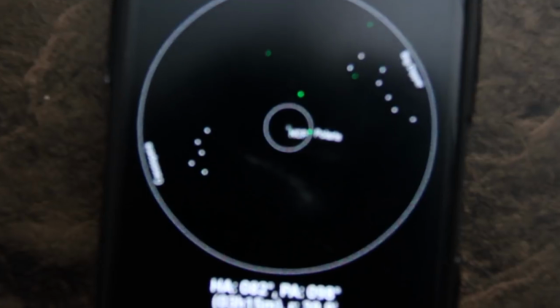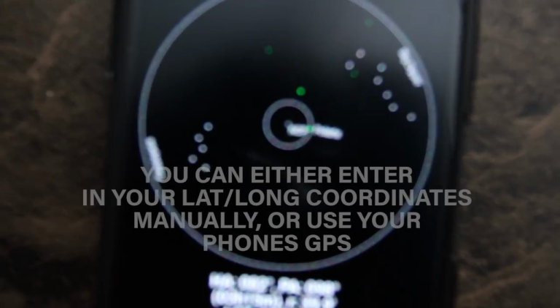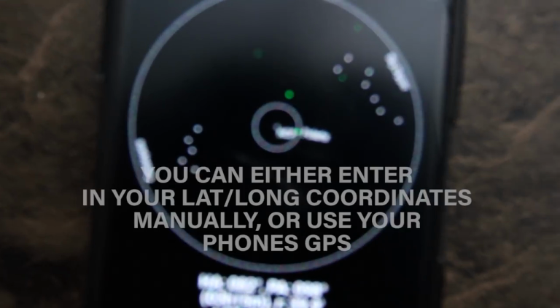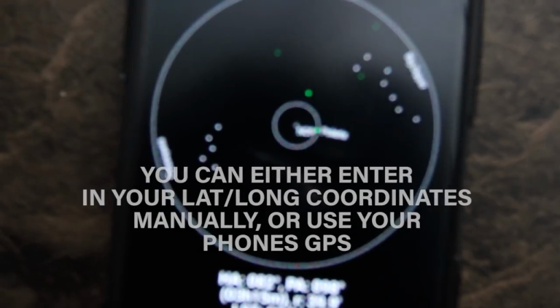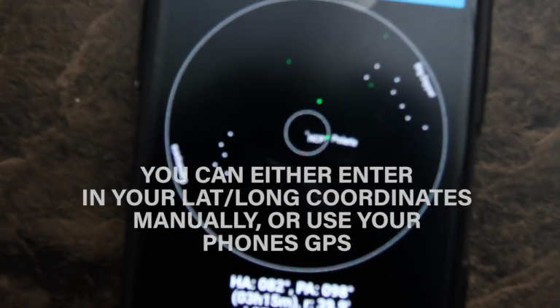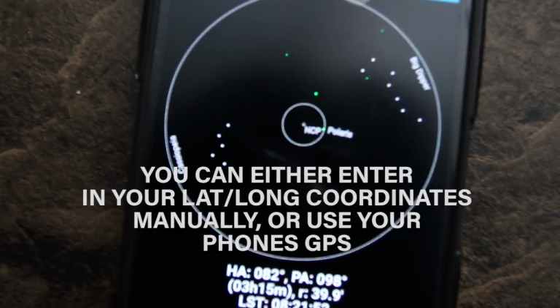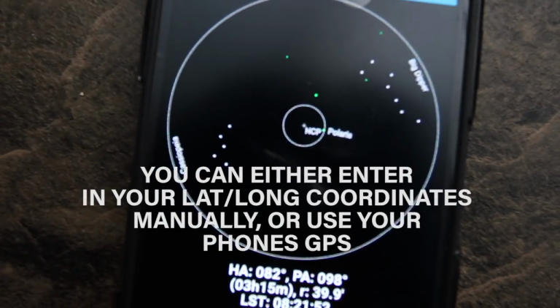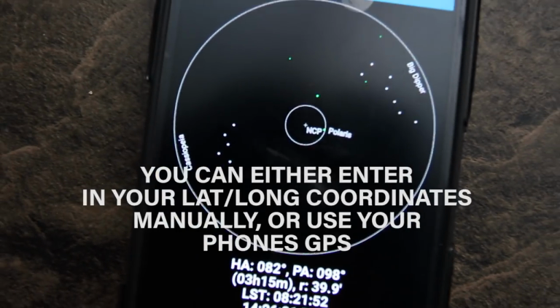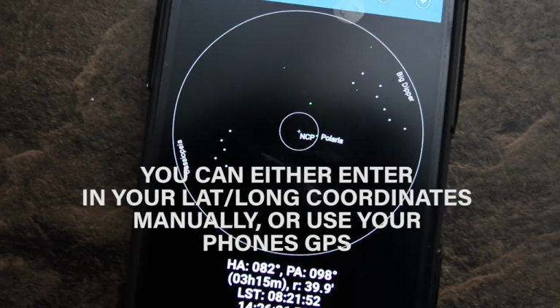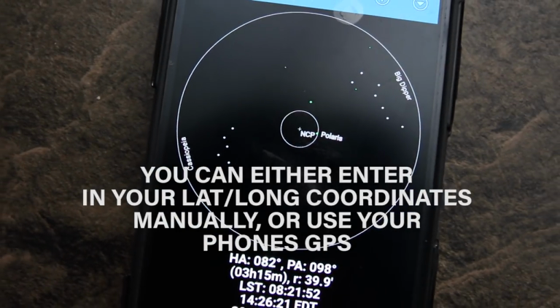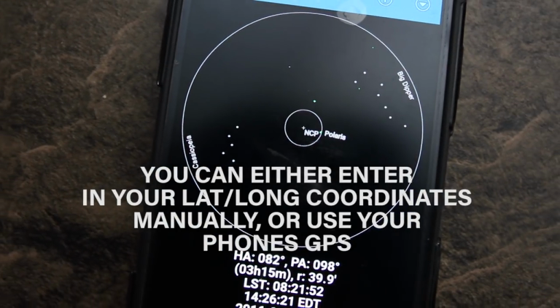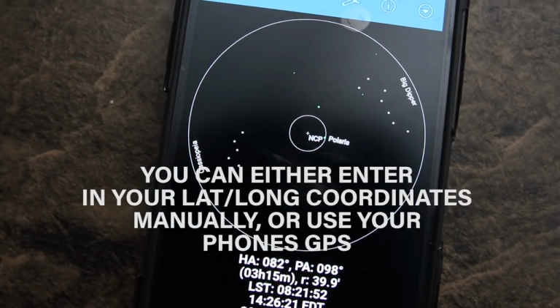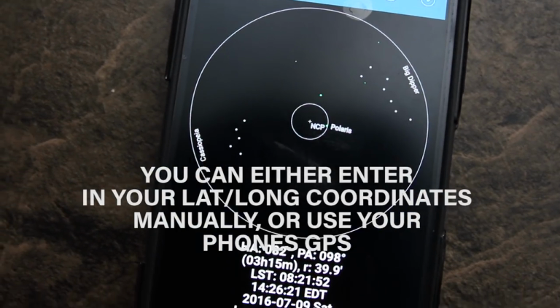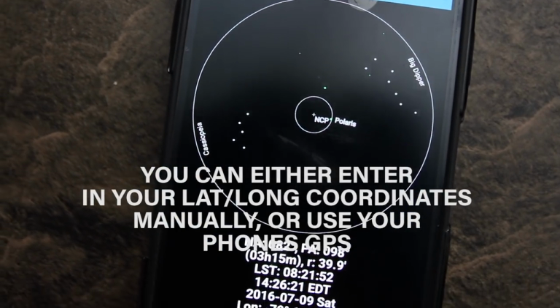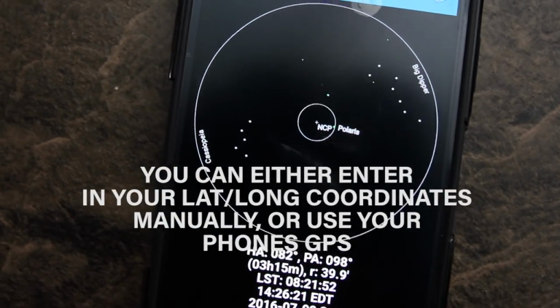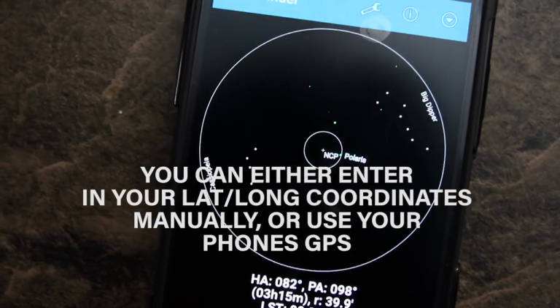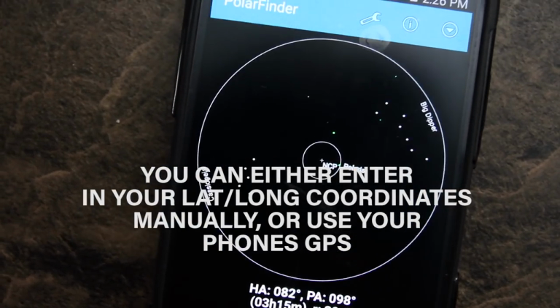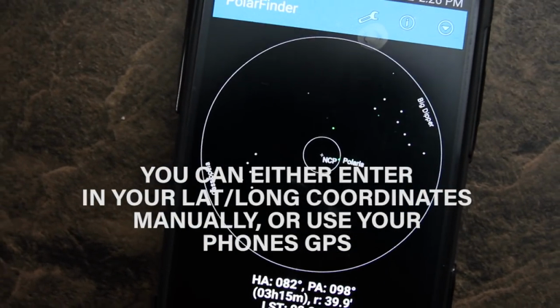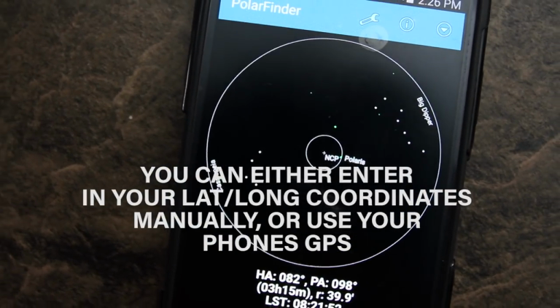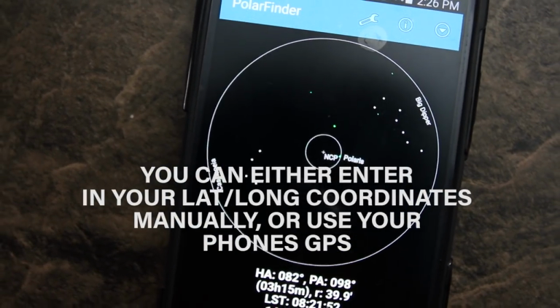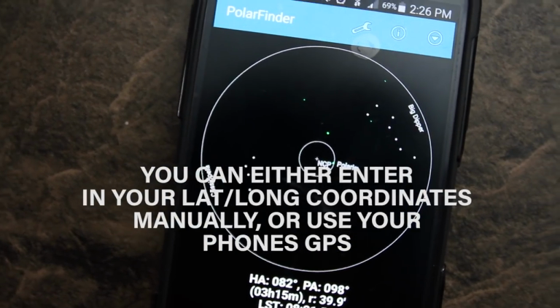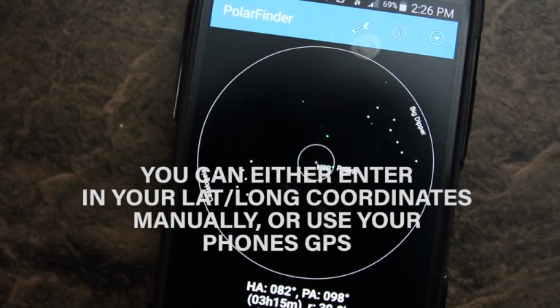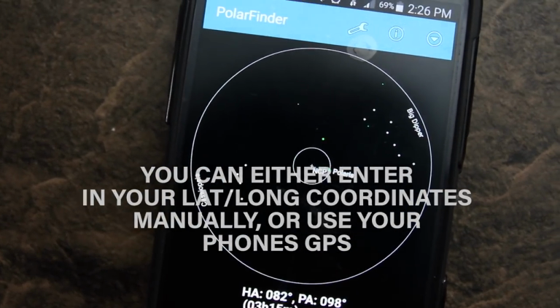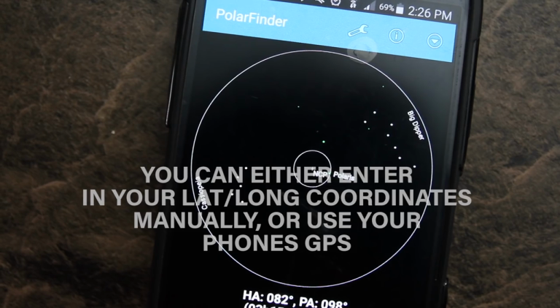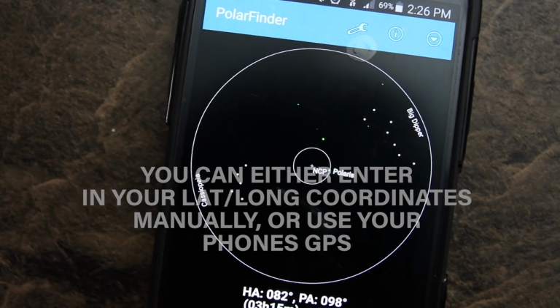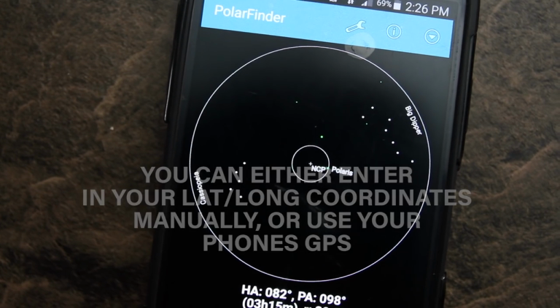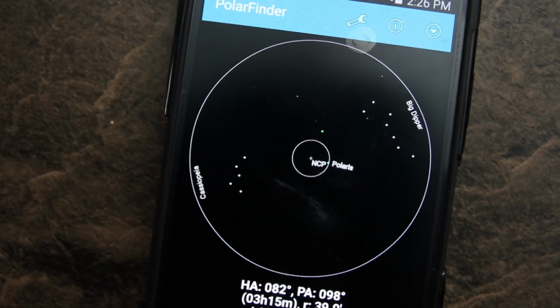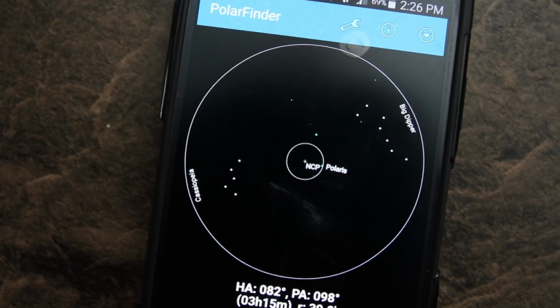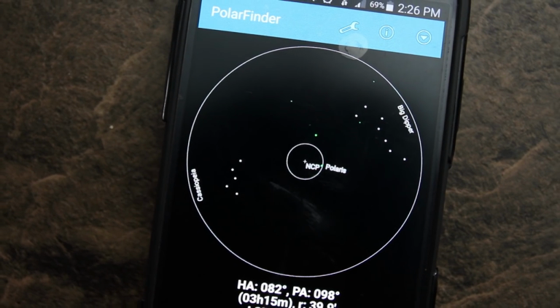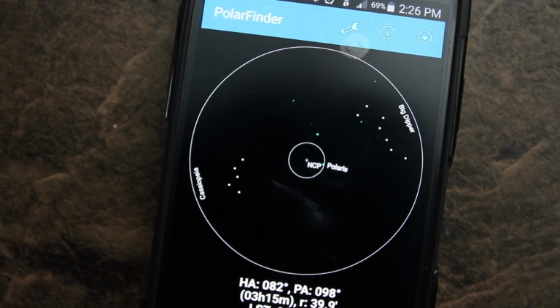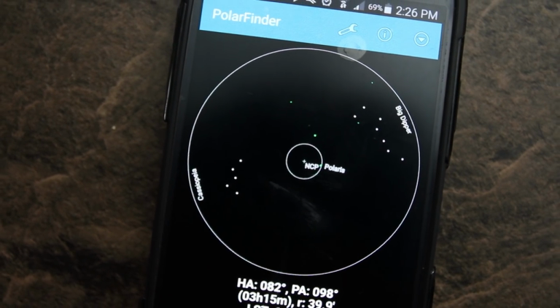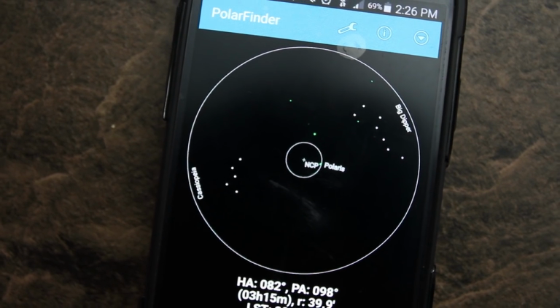It's easy, it's quick — you can see where Polaris should be for that night, and then you can line up your Polar Finder and your mount.